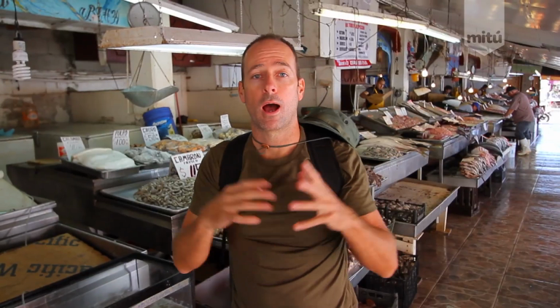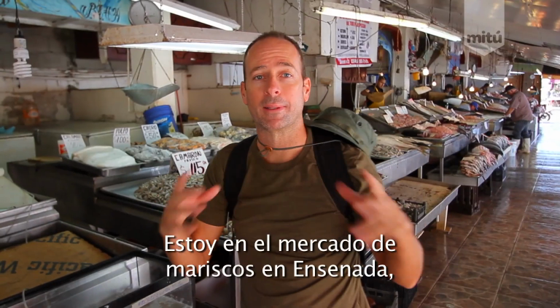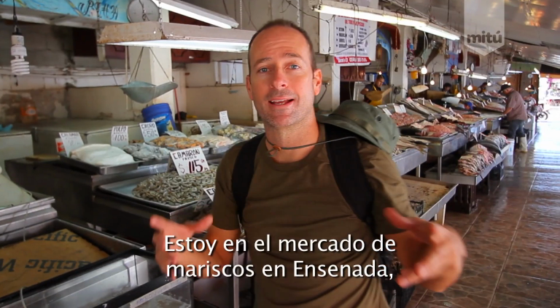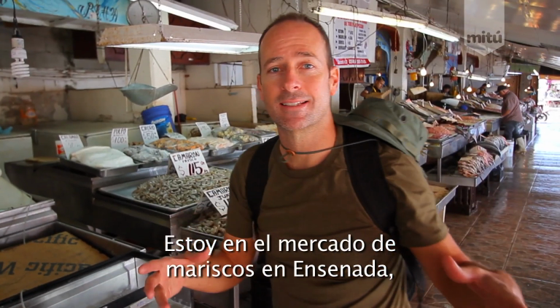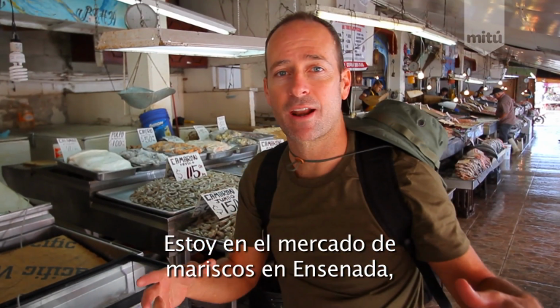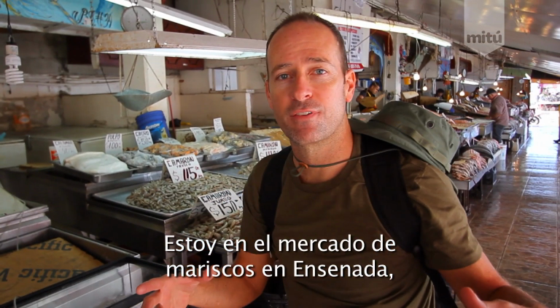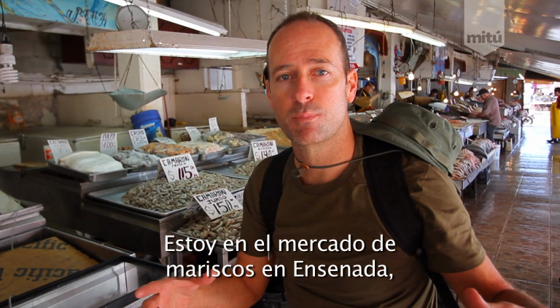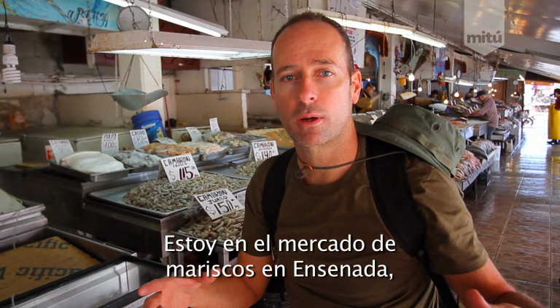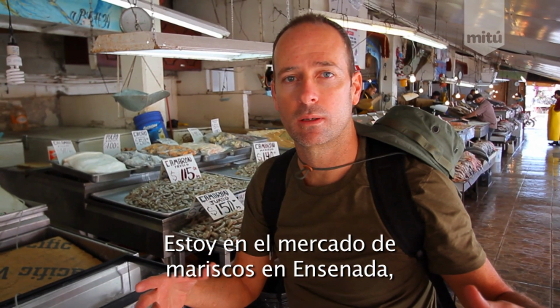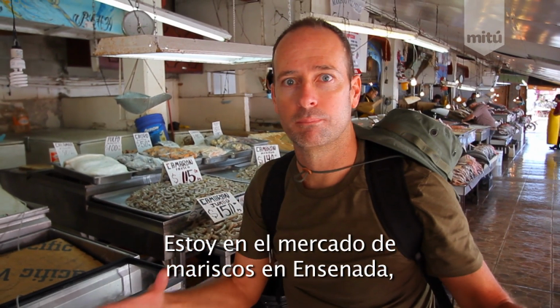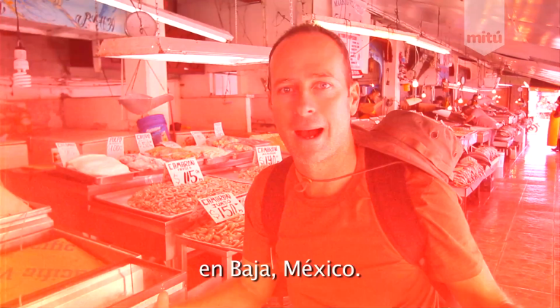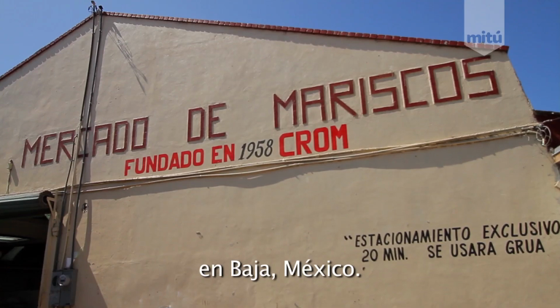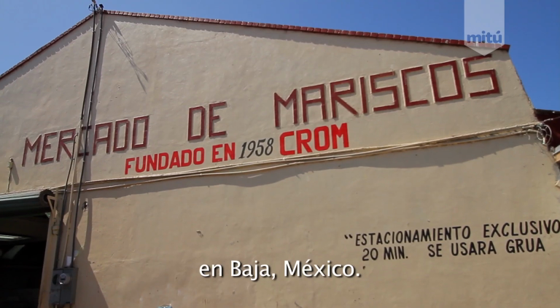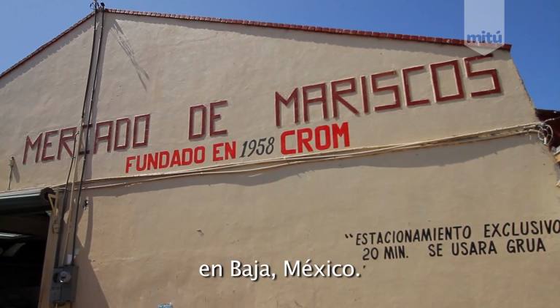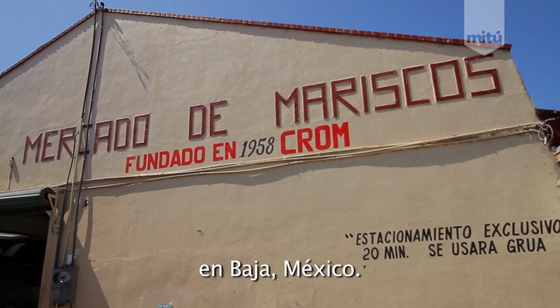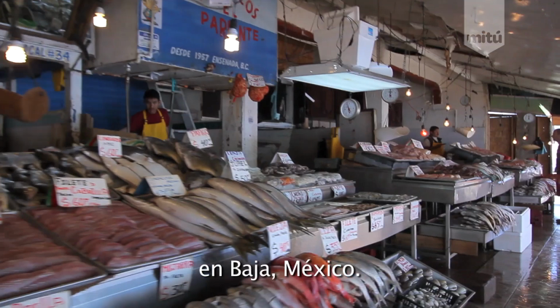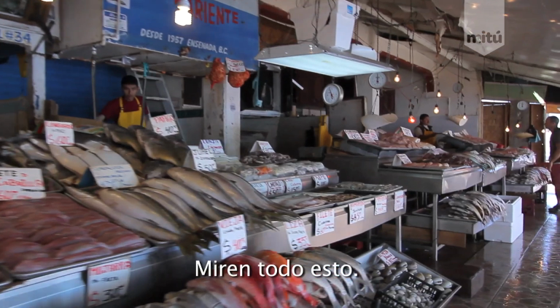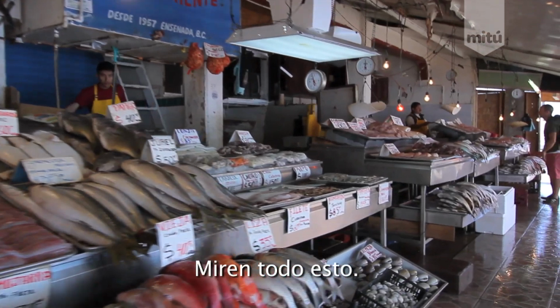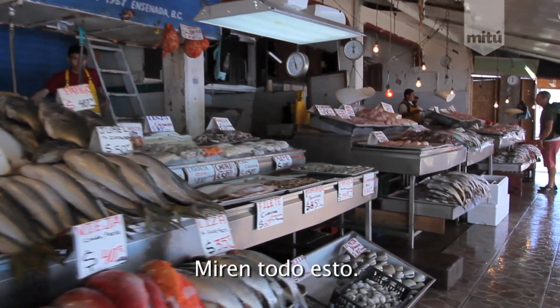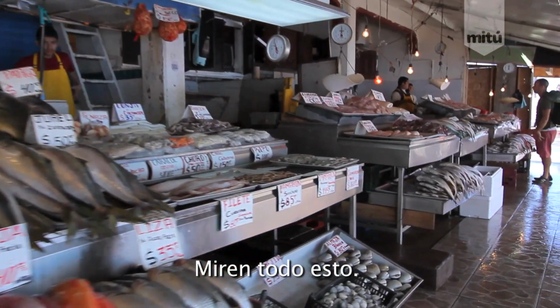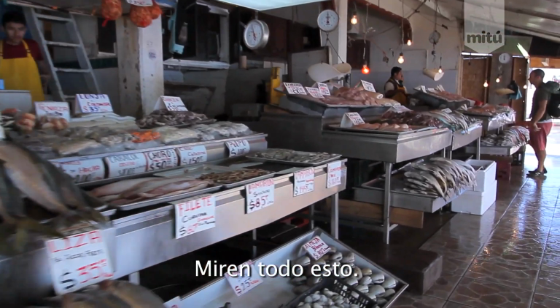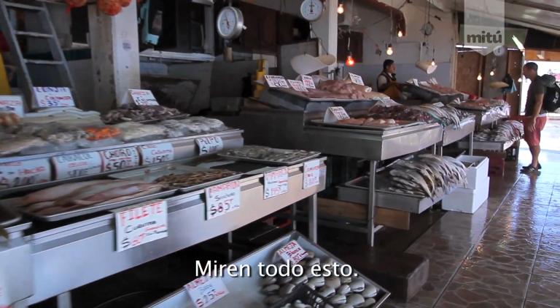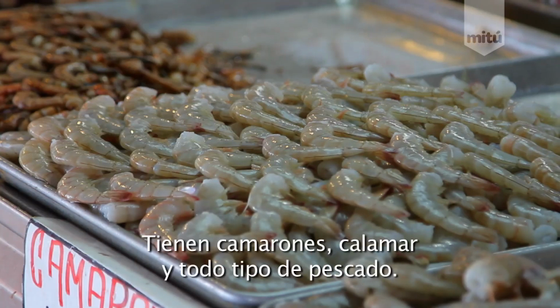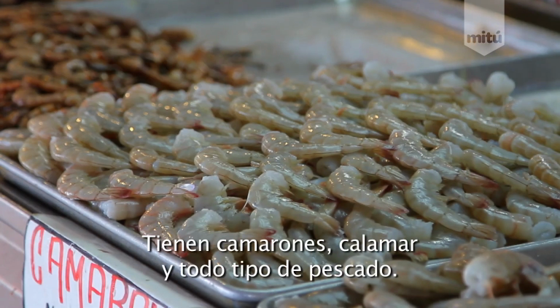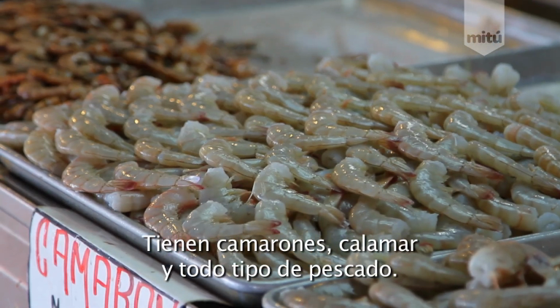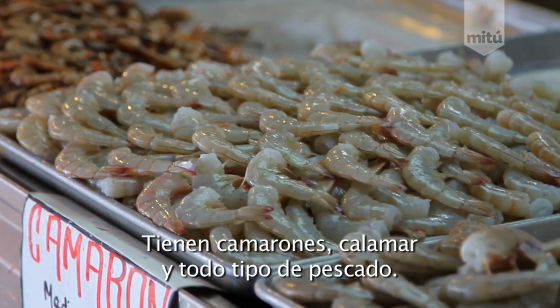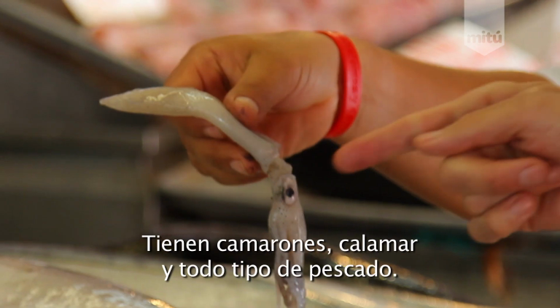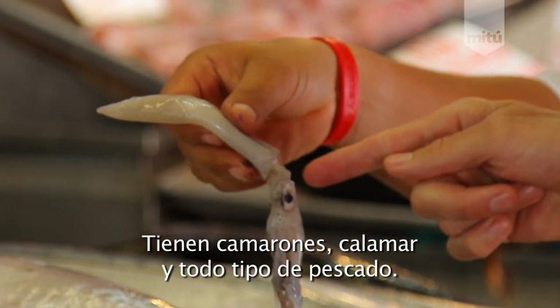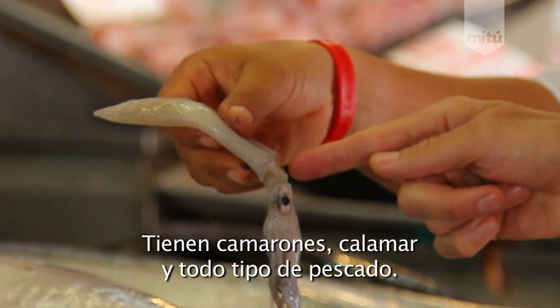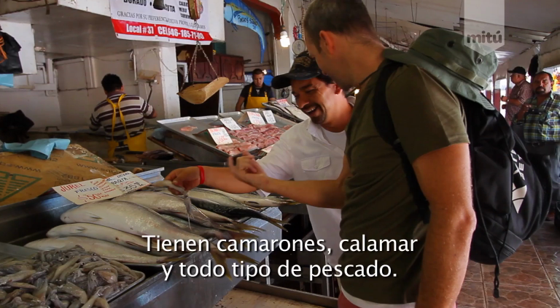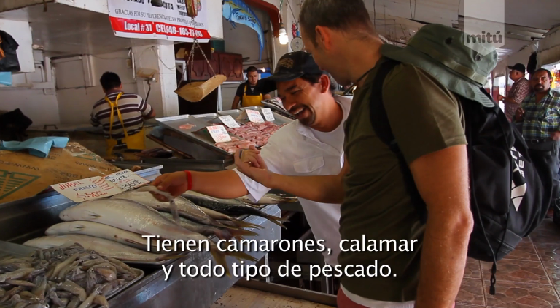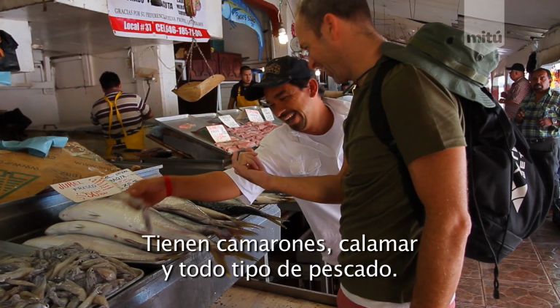I'm at the Ensenada Fish Market in Baja, Mexico. Look at all this stuff. They got shrimp, squid, all kinds of fish.